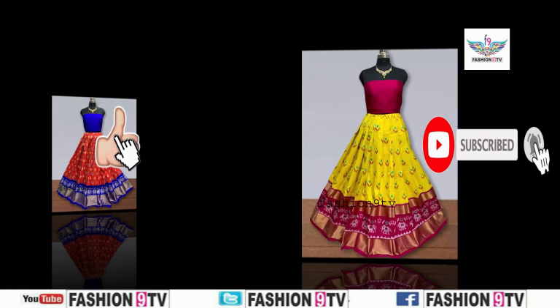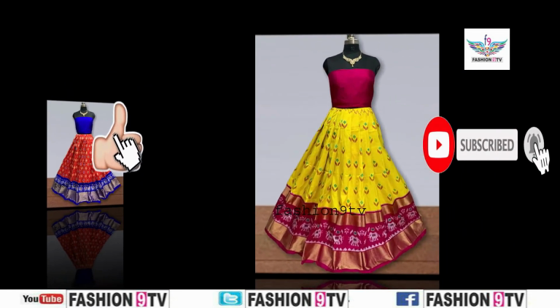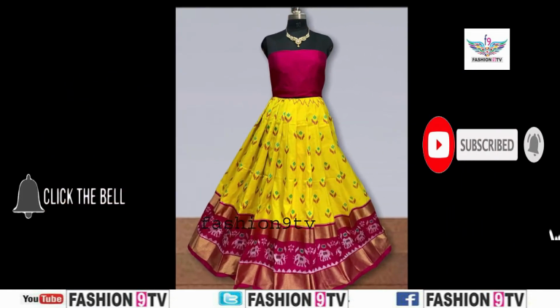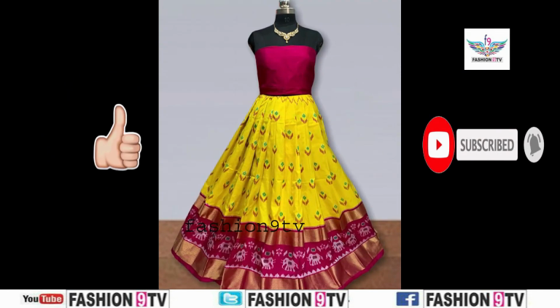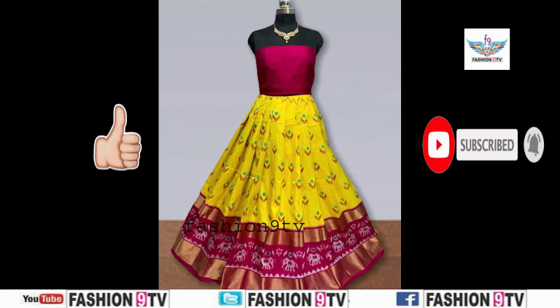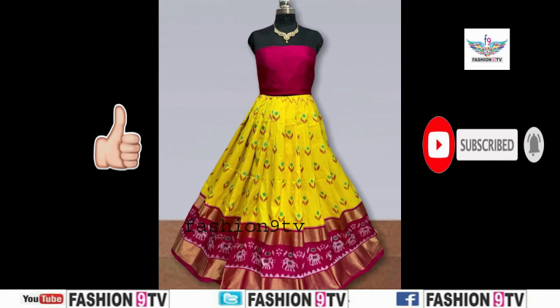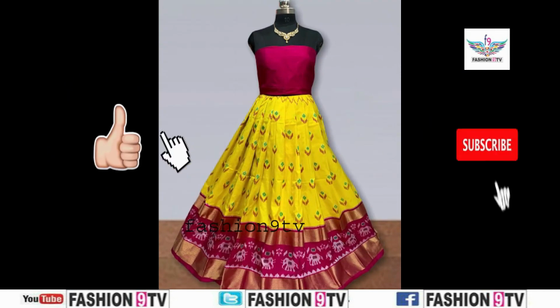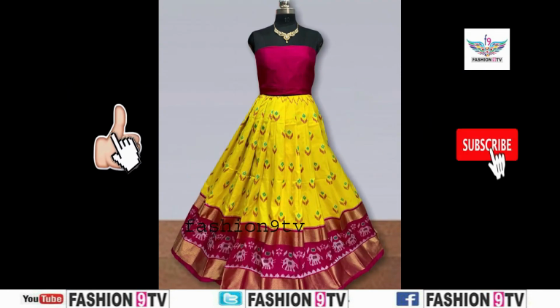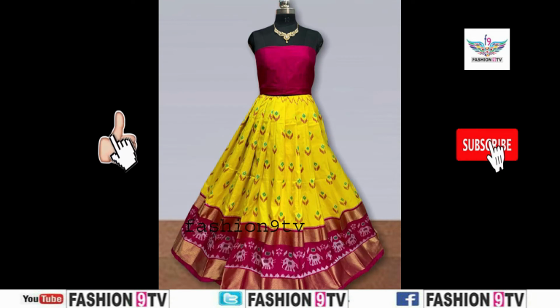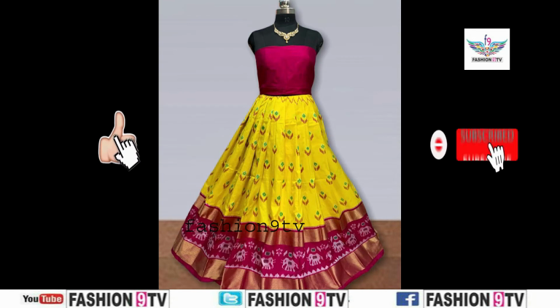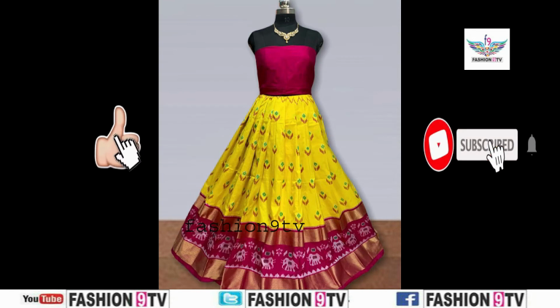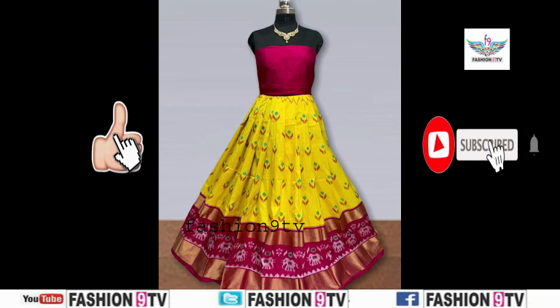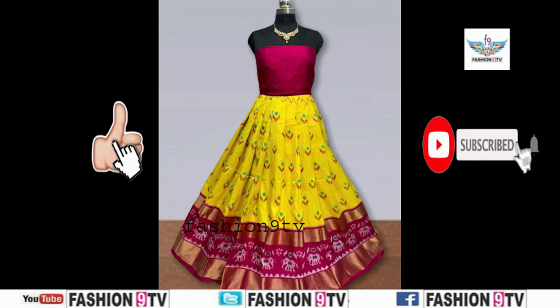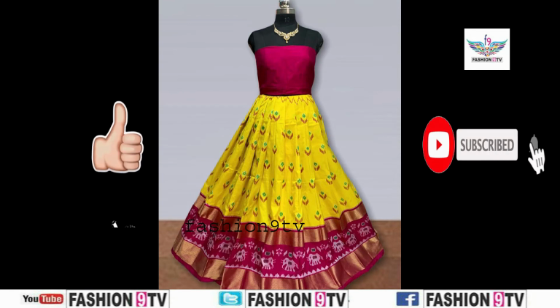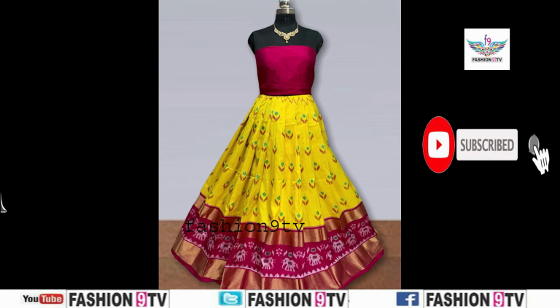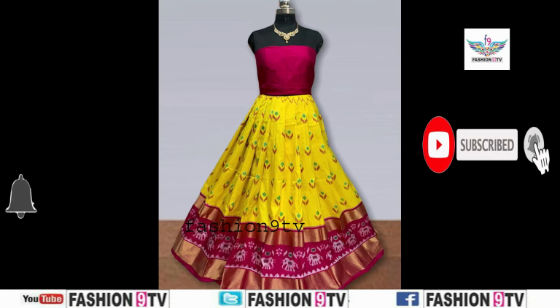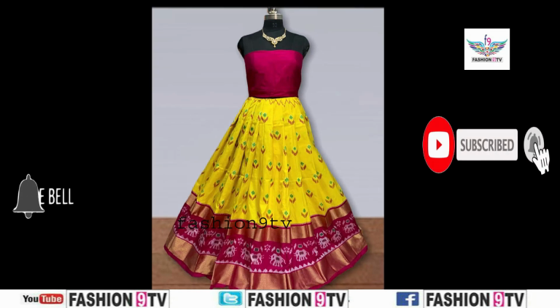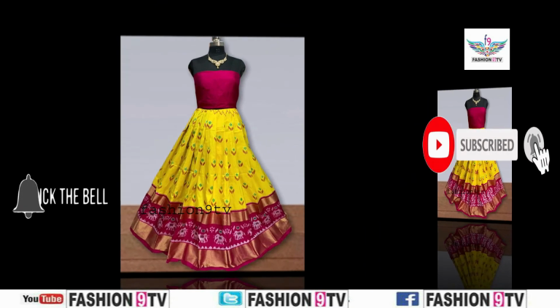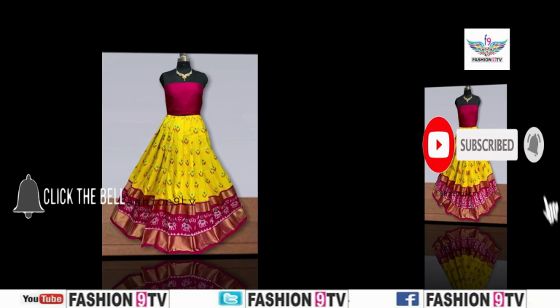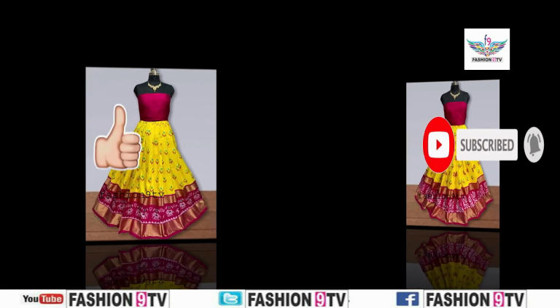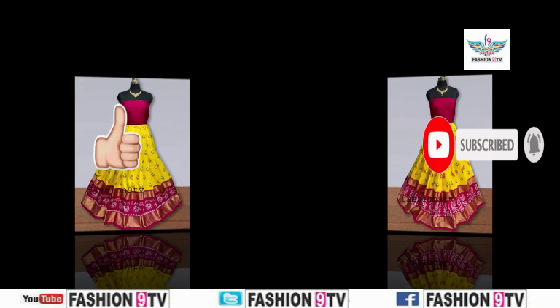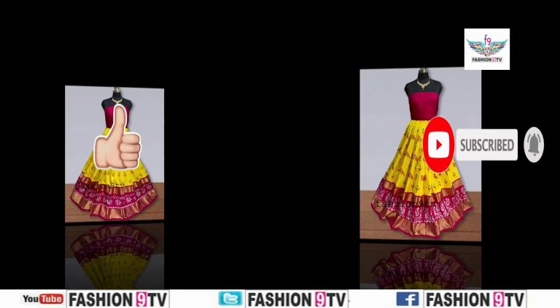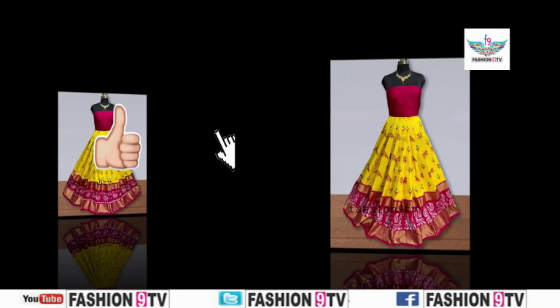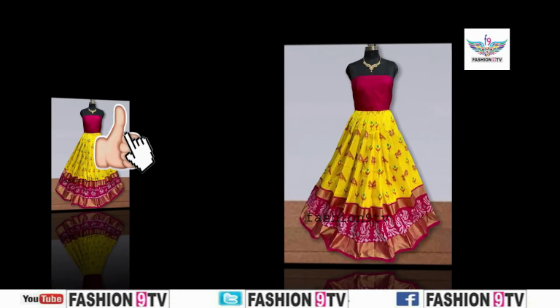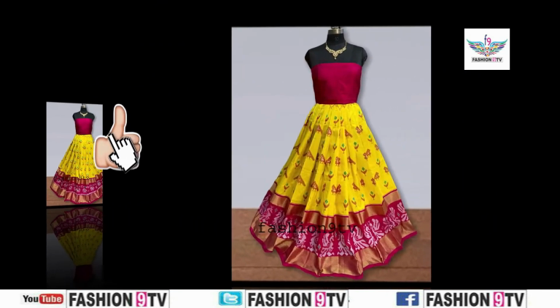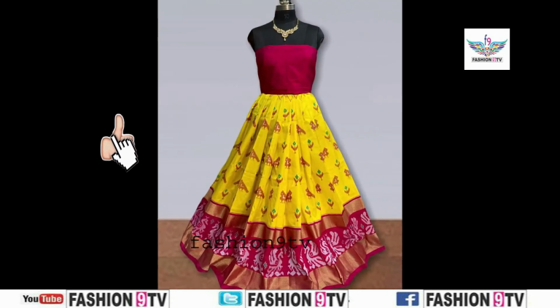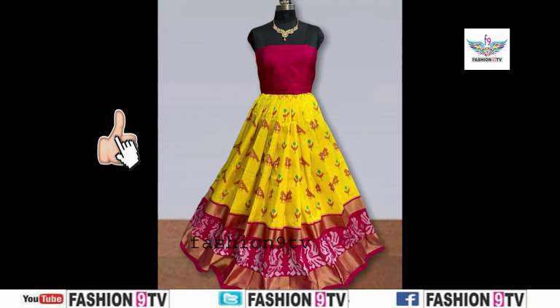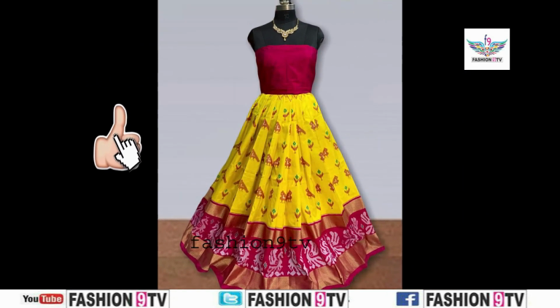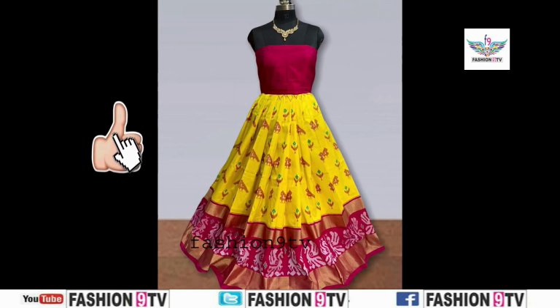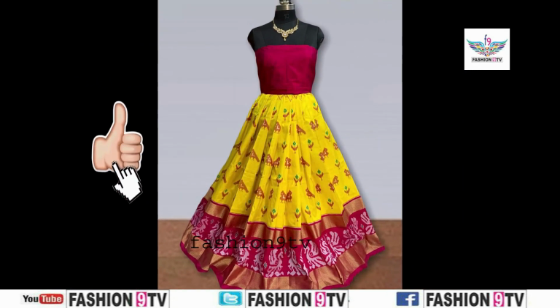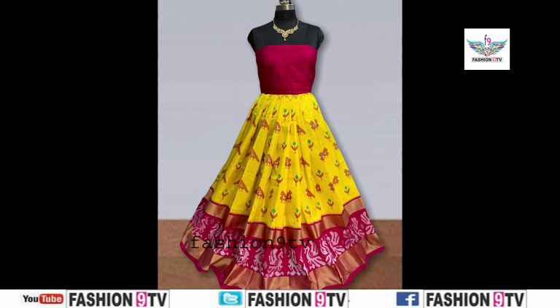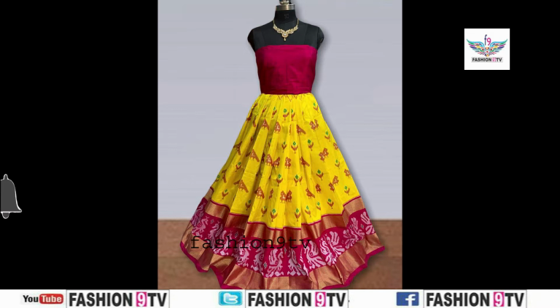Please like, share, comment and don't forget to subscribe Fashion 9 TV. Thanks friends, thanks for watching Fashion 9 TV videos.